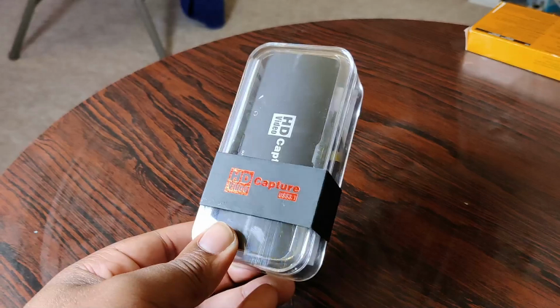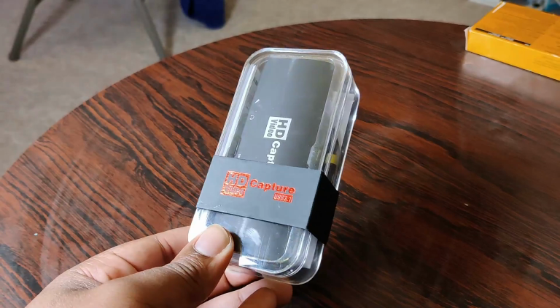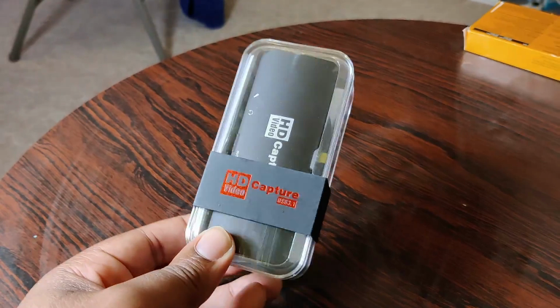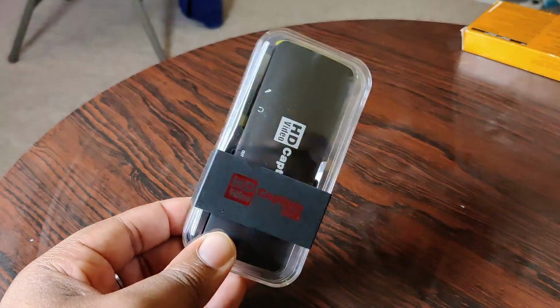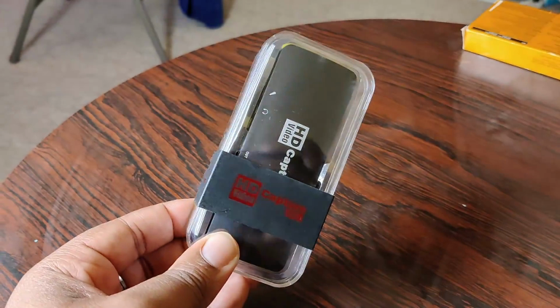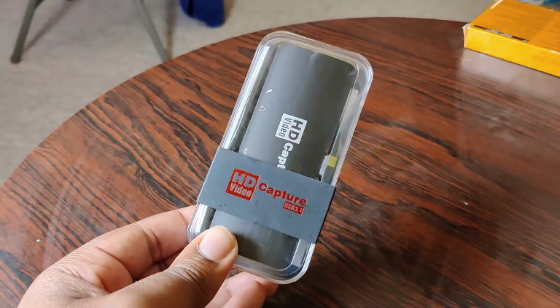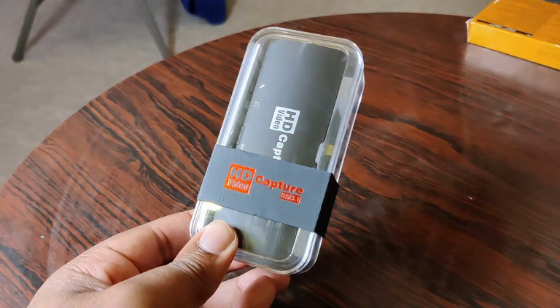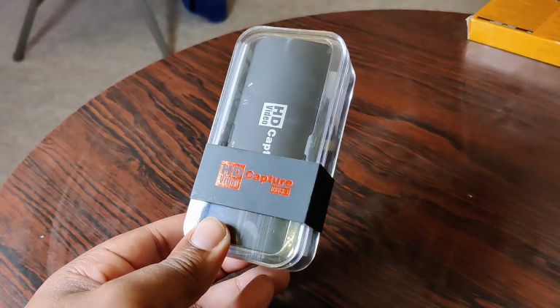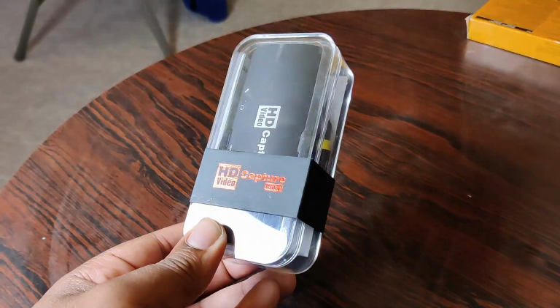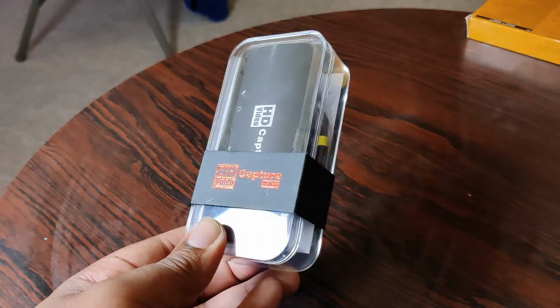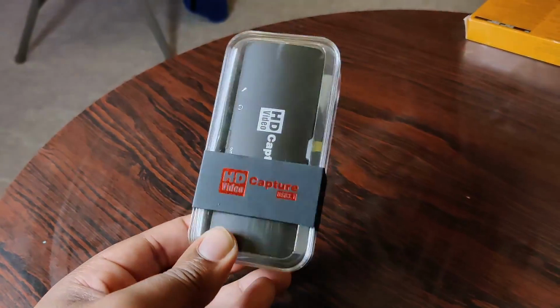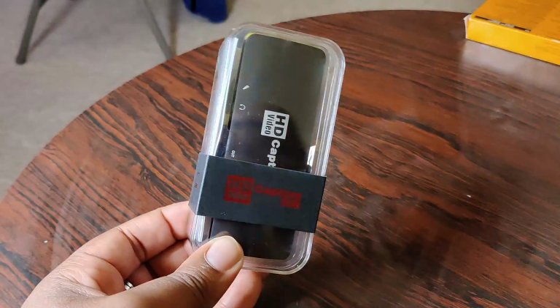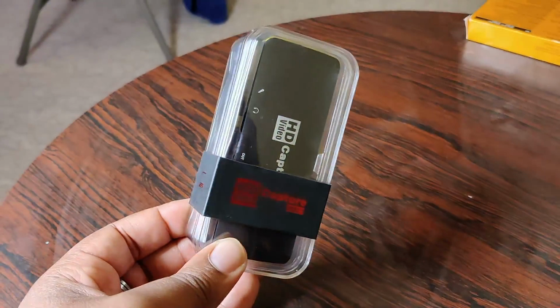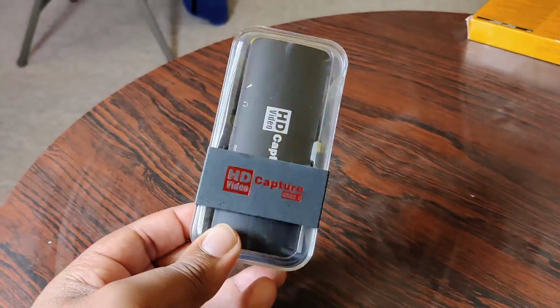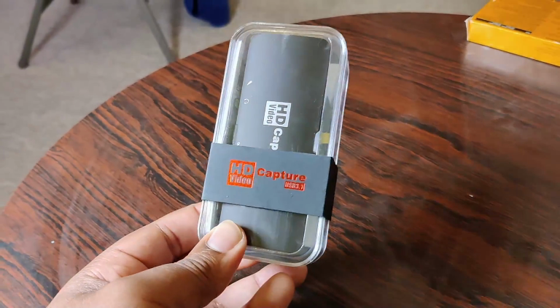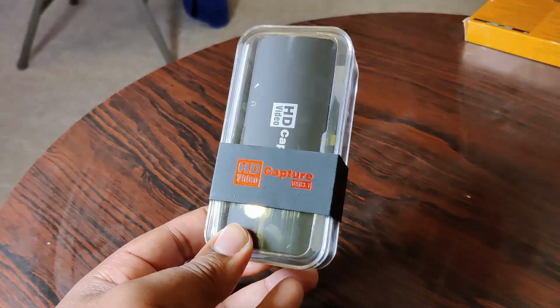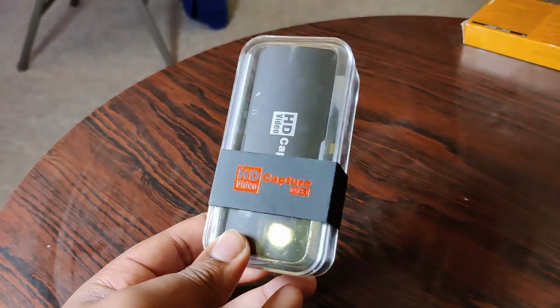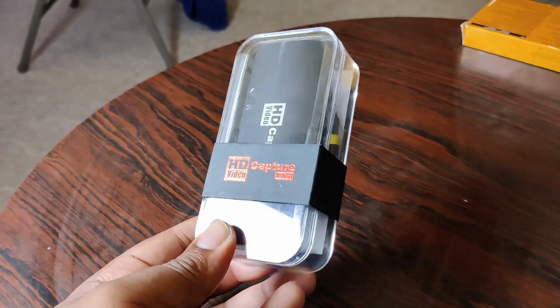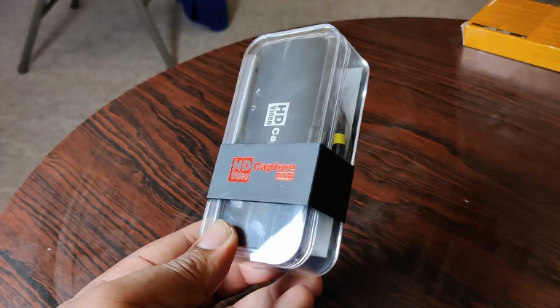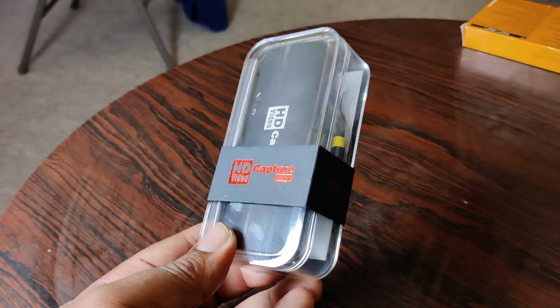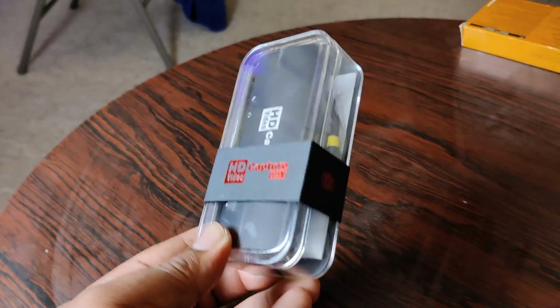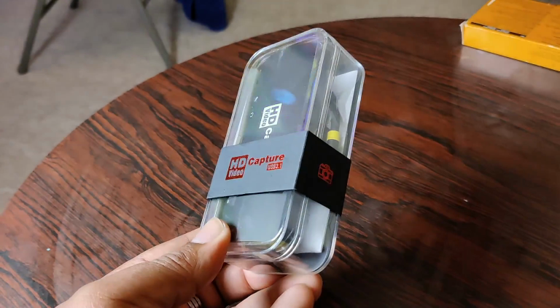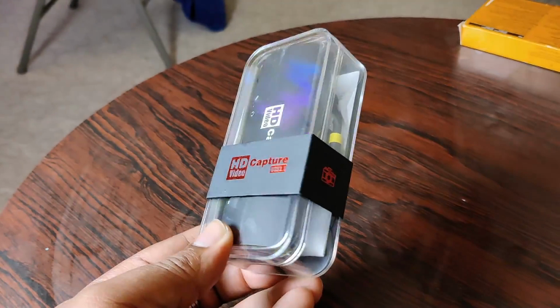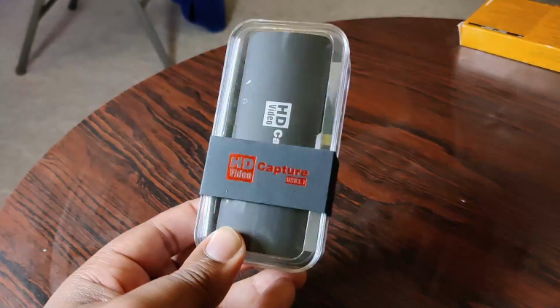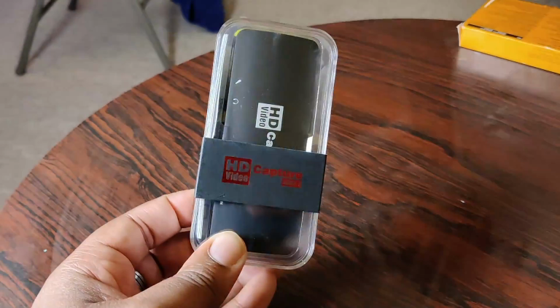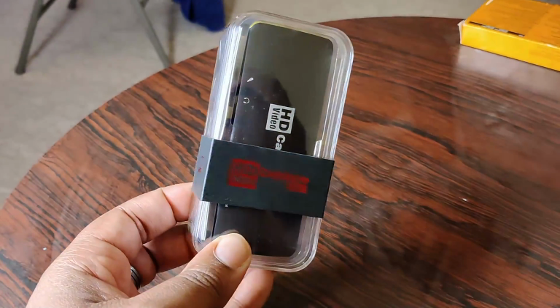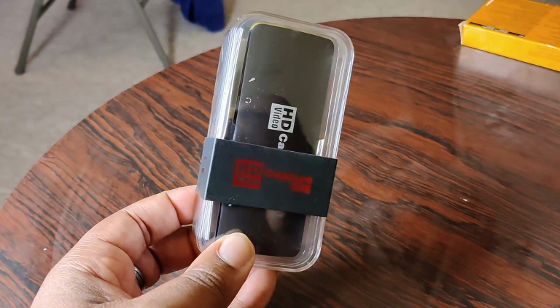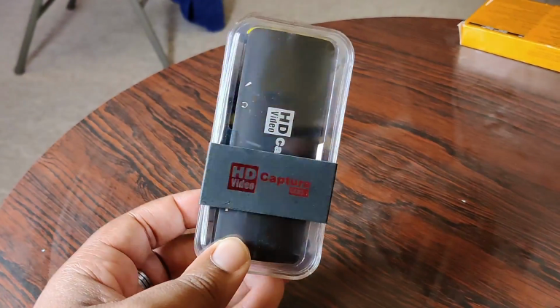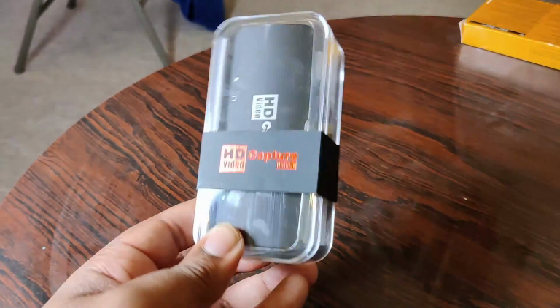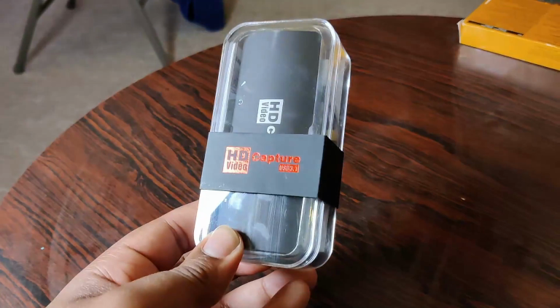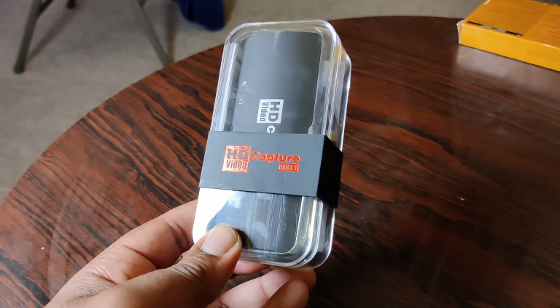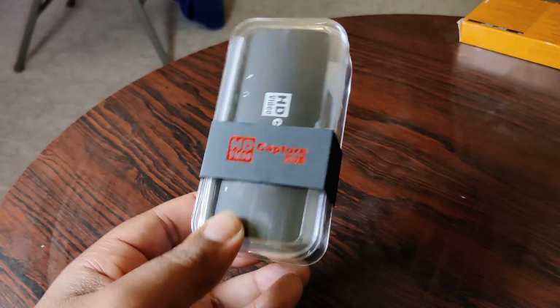Yo, what's going on people? Tech Jammer — we got a traditional unboxing for you today.